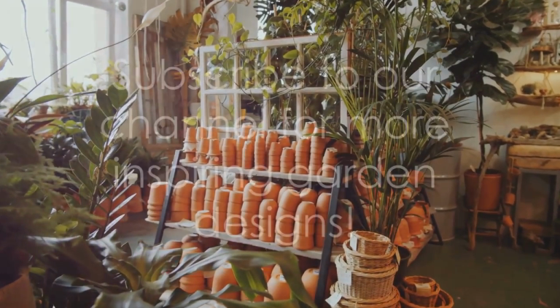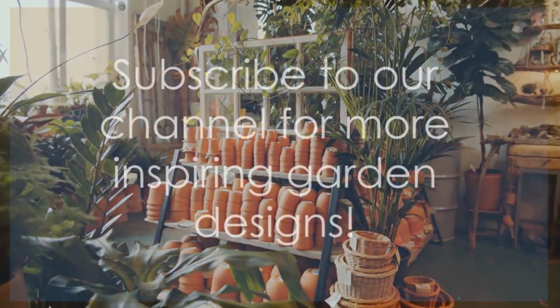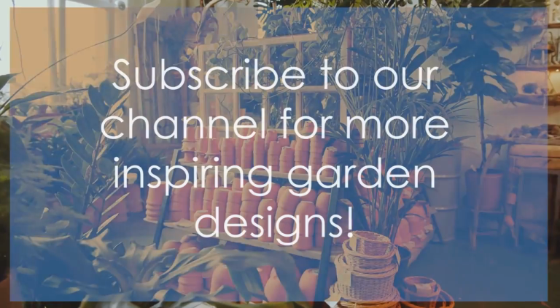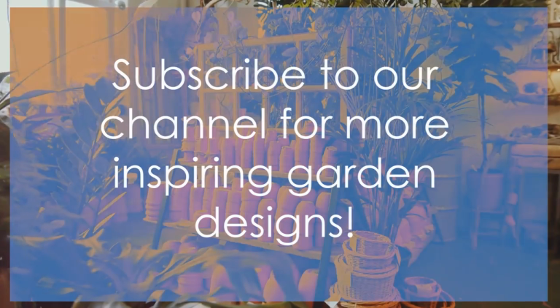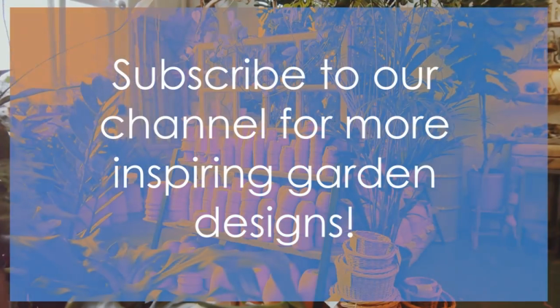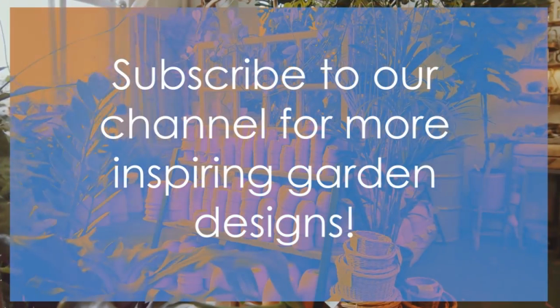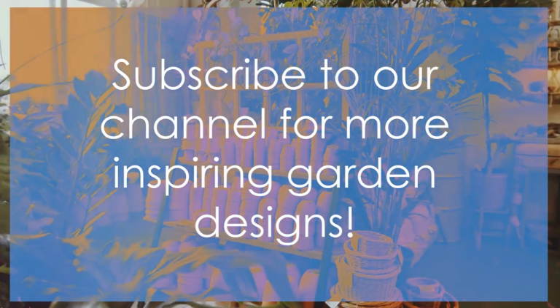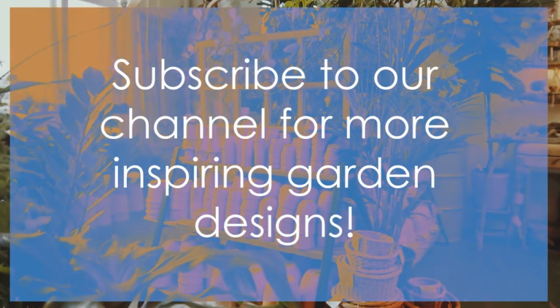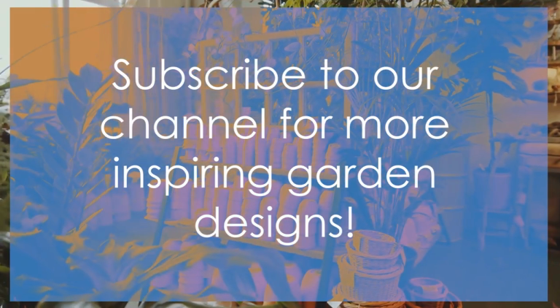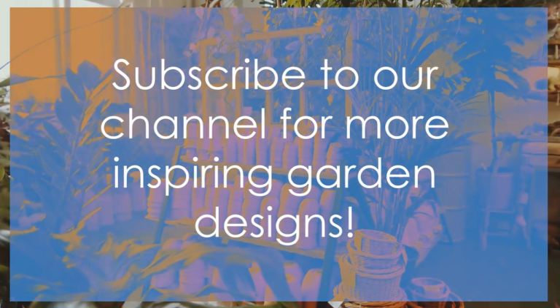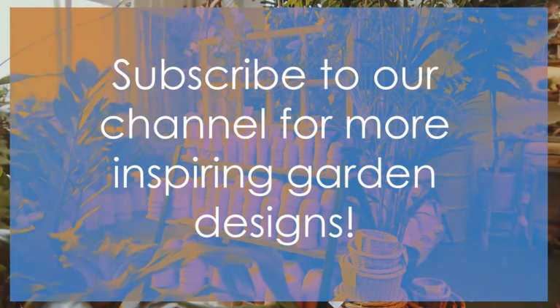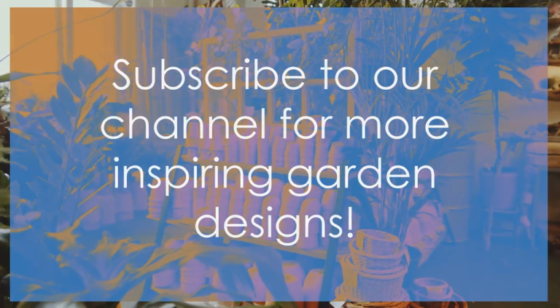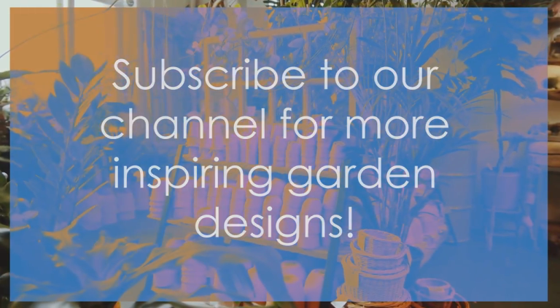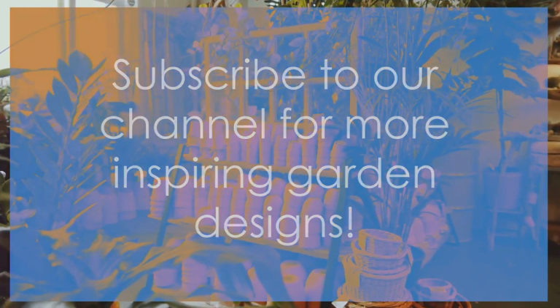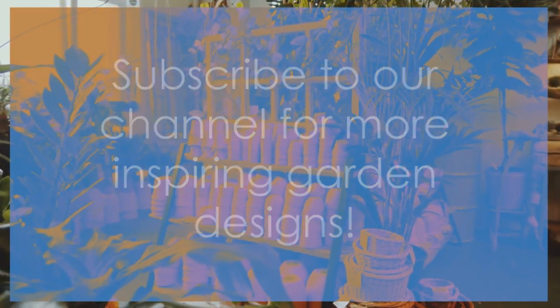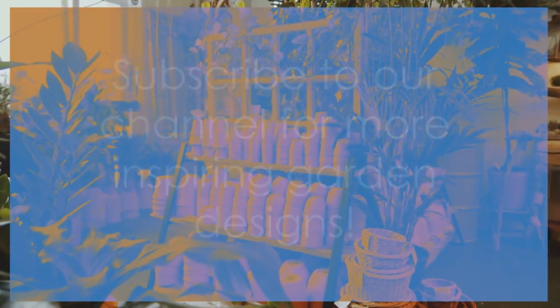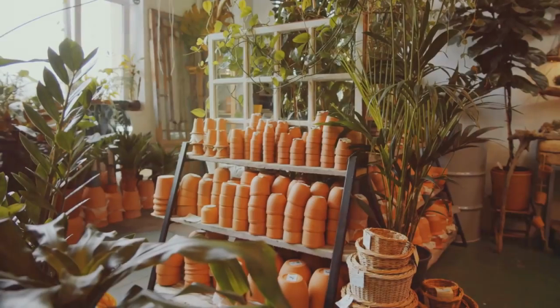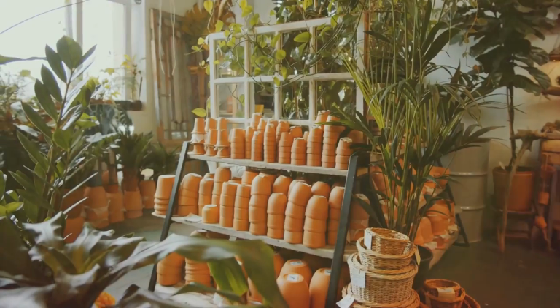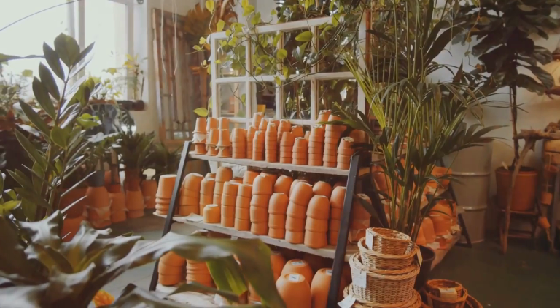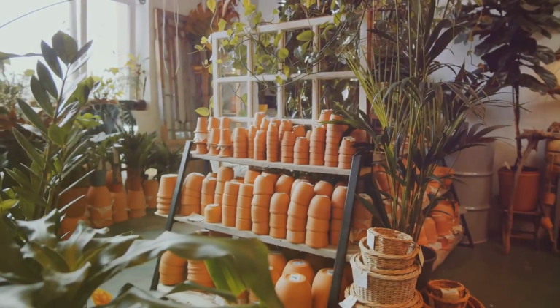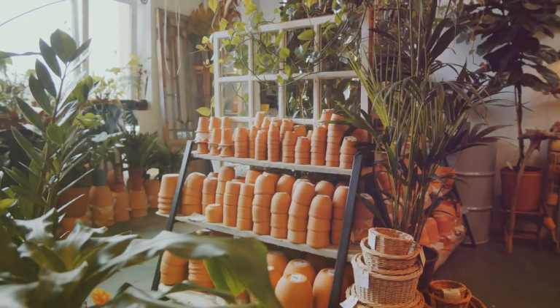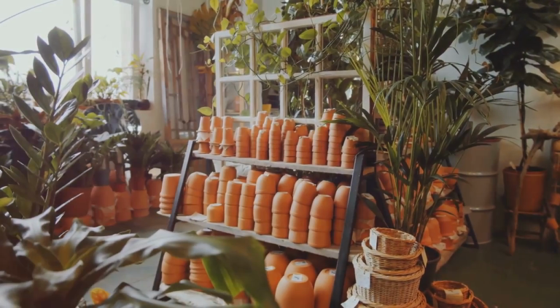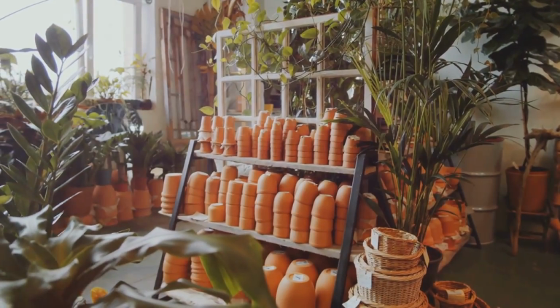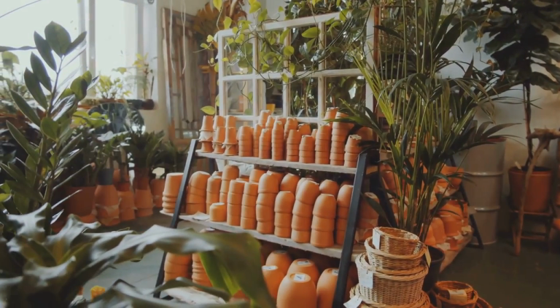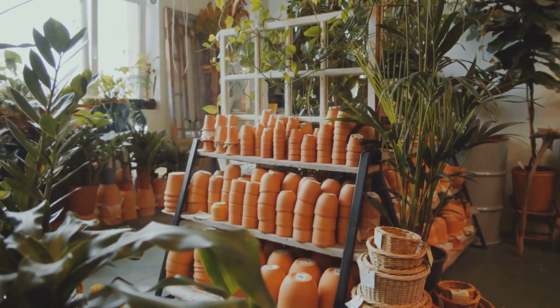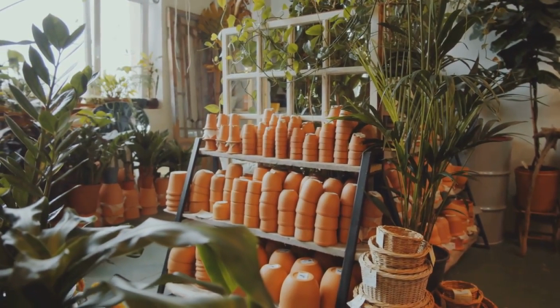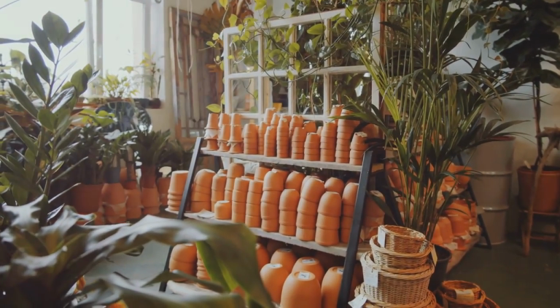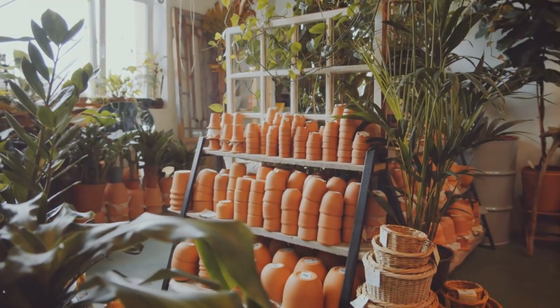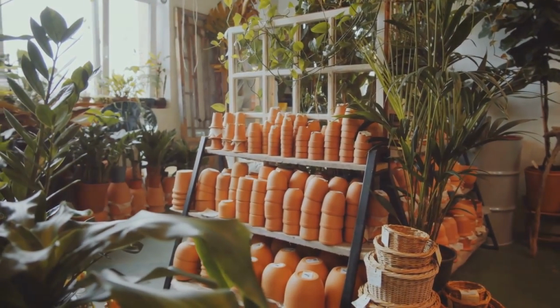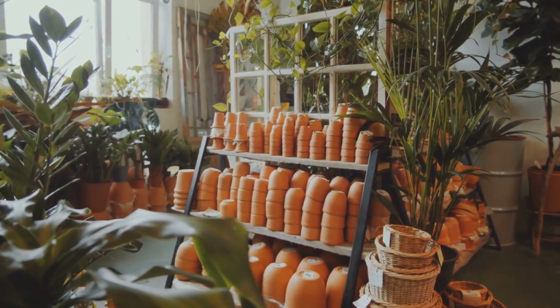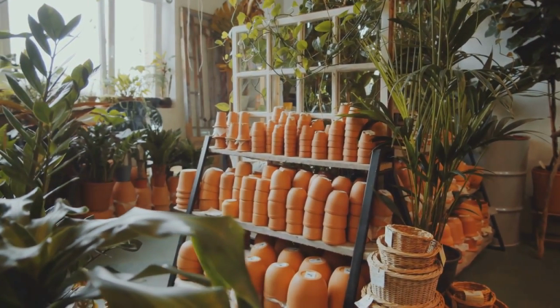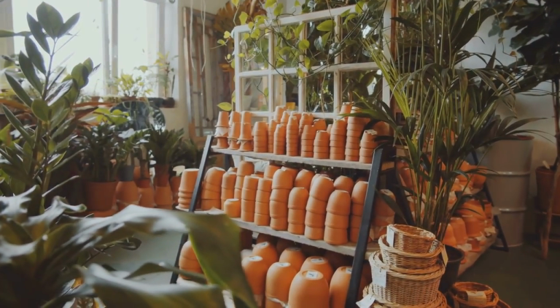If you enjoyed this video and would like to see more content like this, please subscribe to our channel. Thank you for watching.